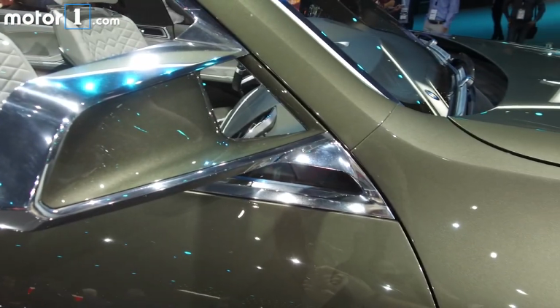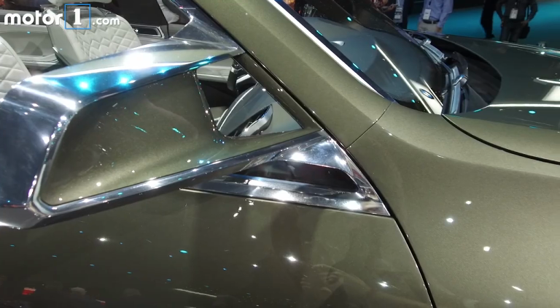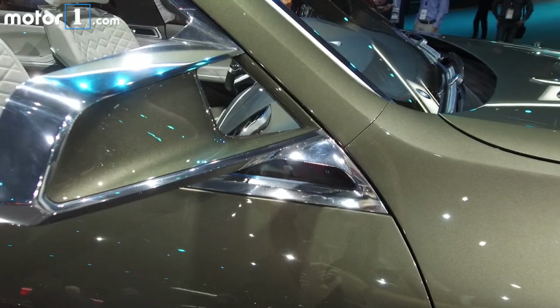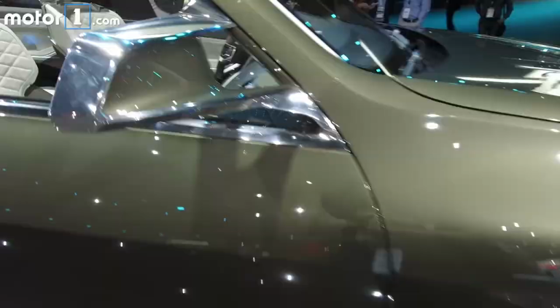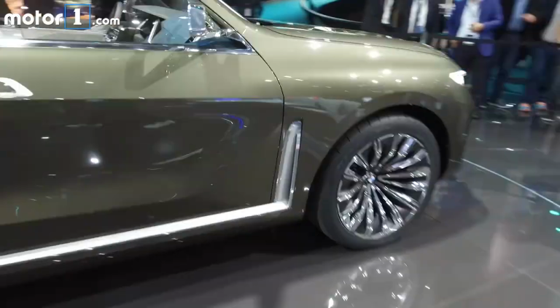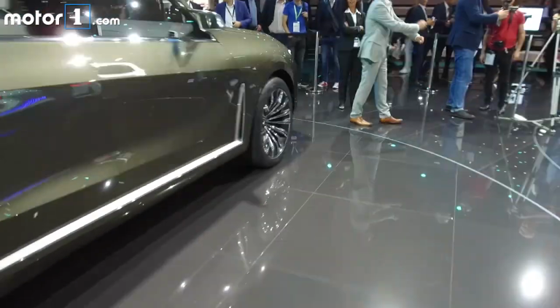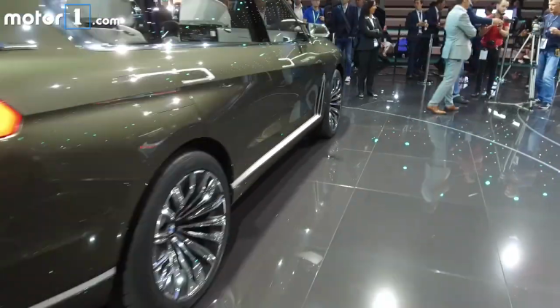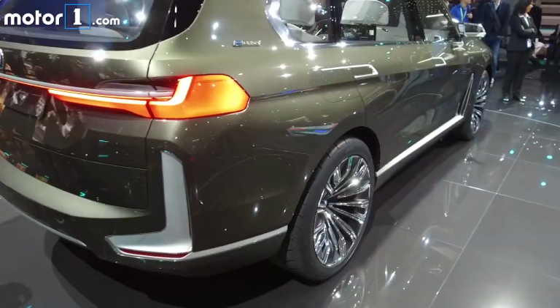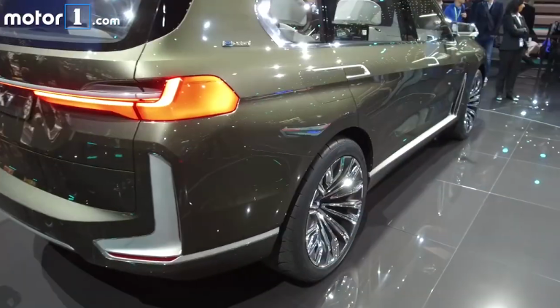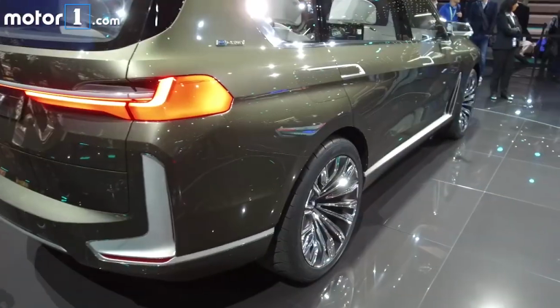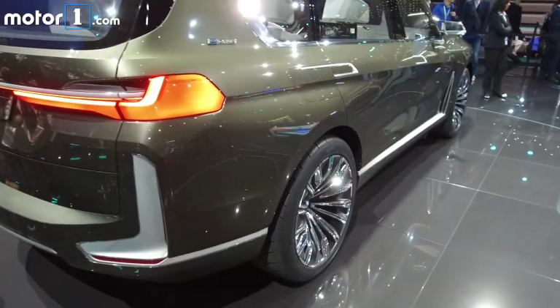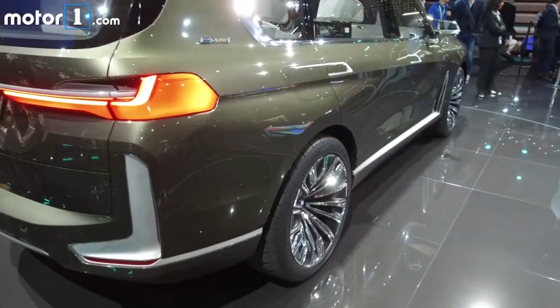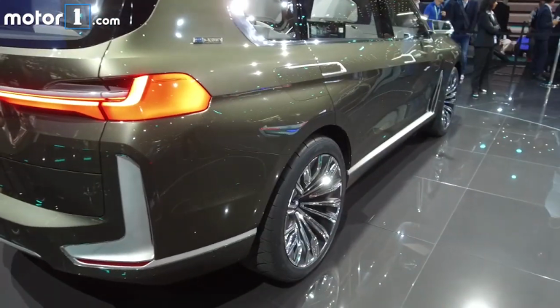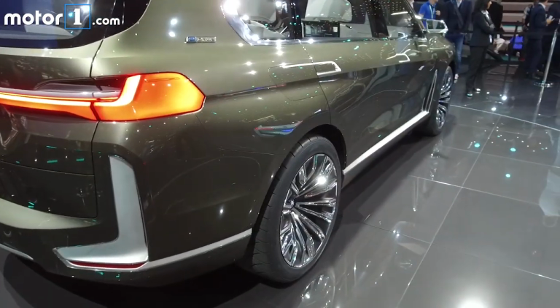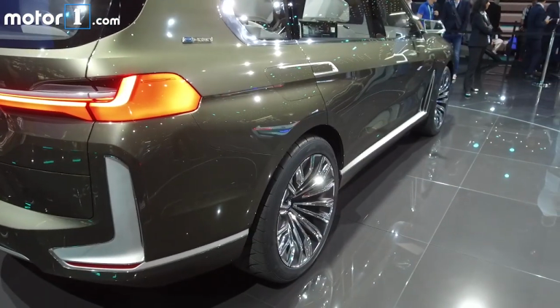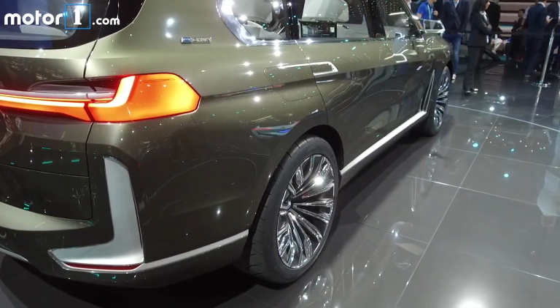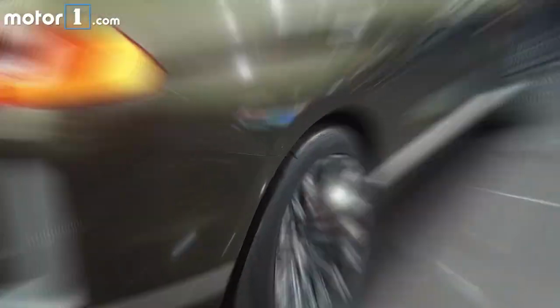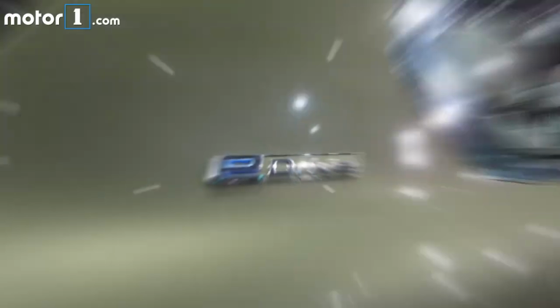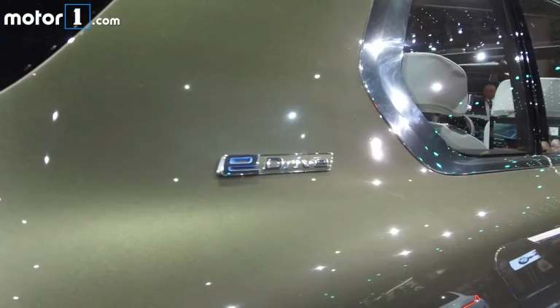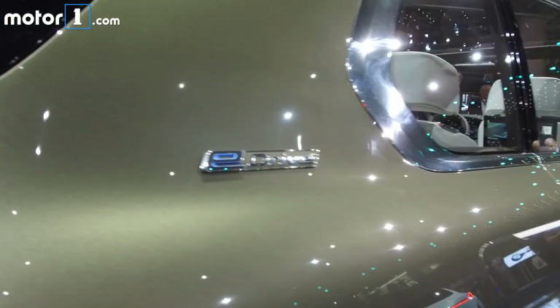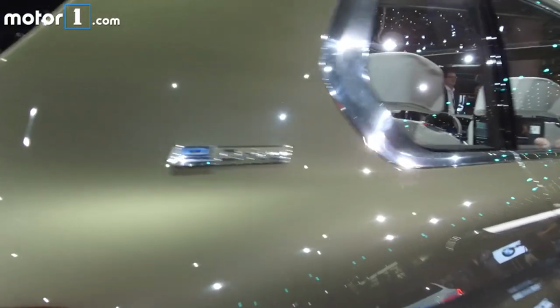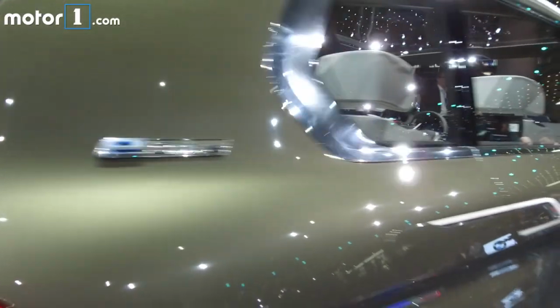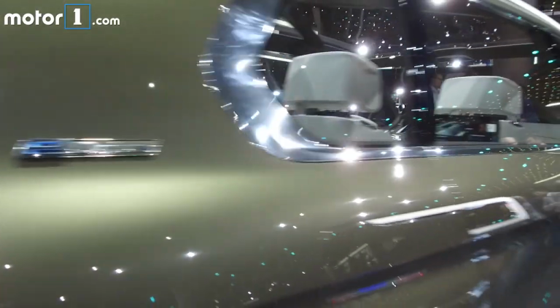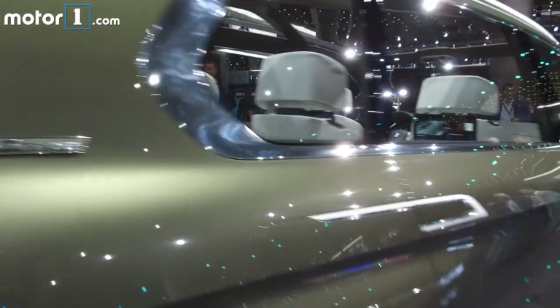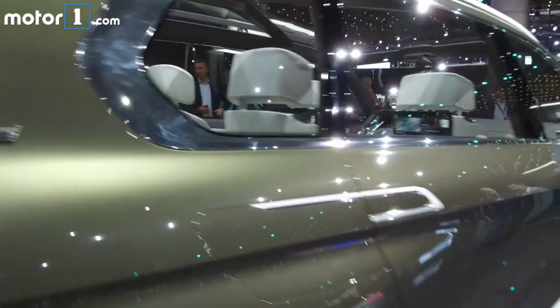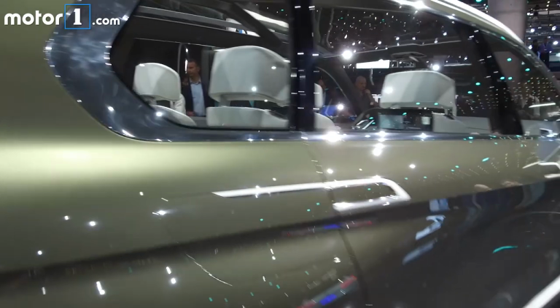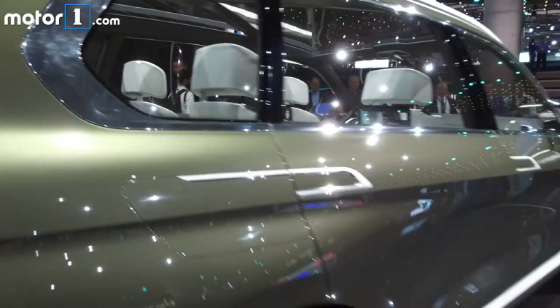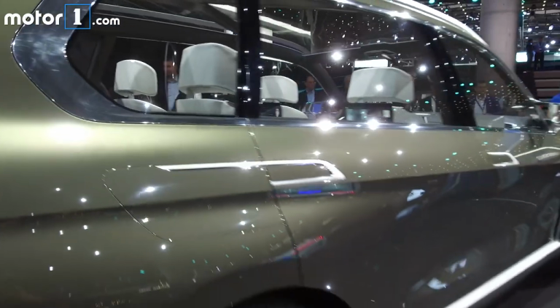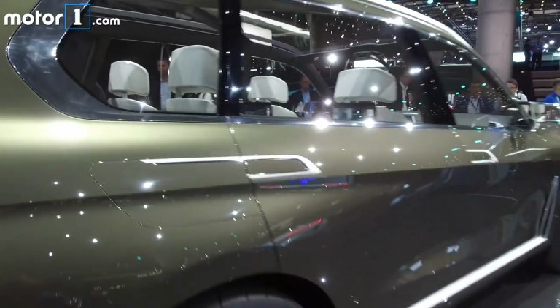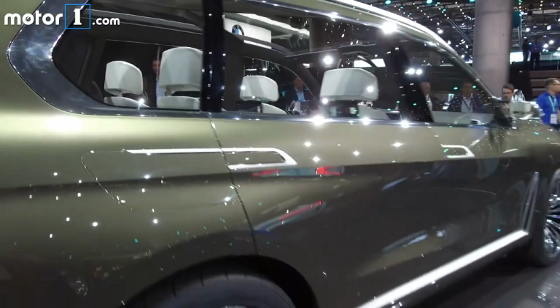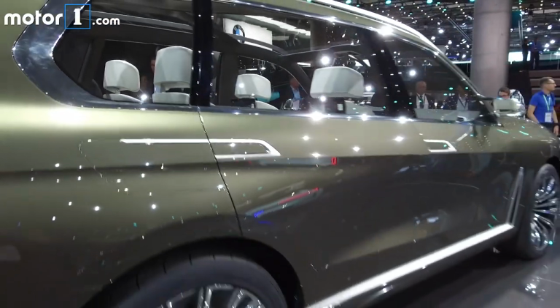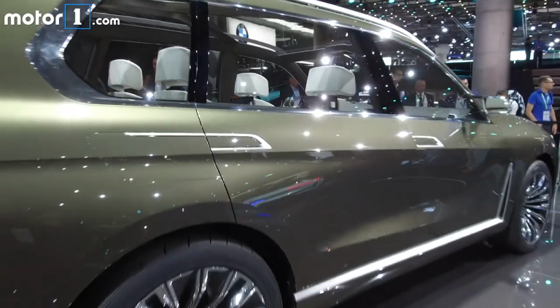This eDrive badge indicates that this is a plug-in hybrid, which will probably join traditional turbo engines when the X7 gets to production.